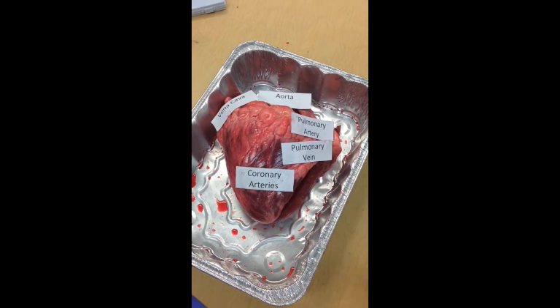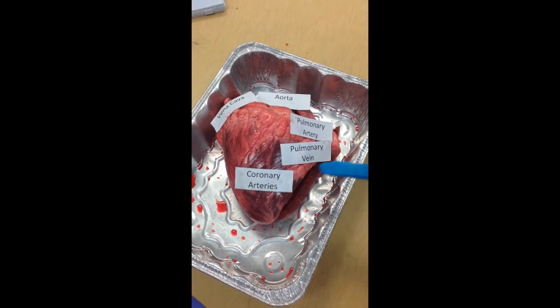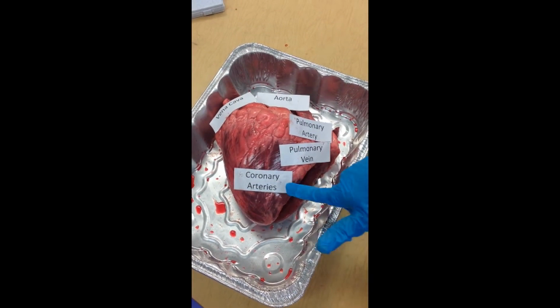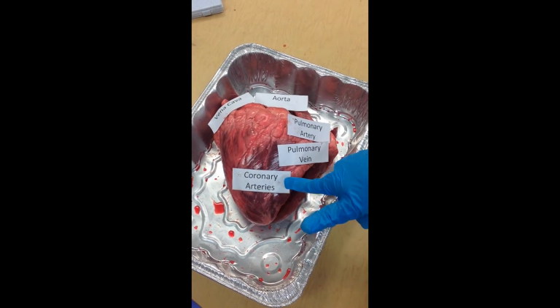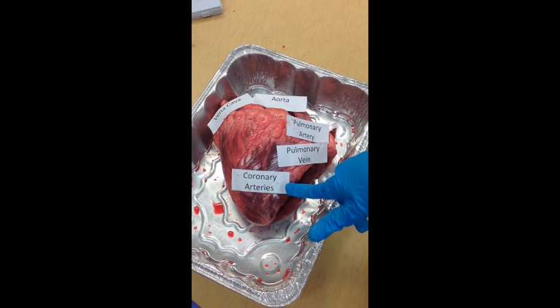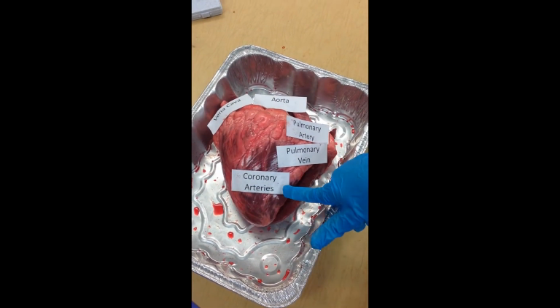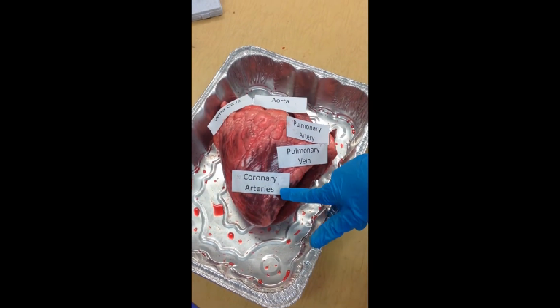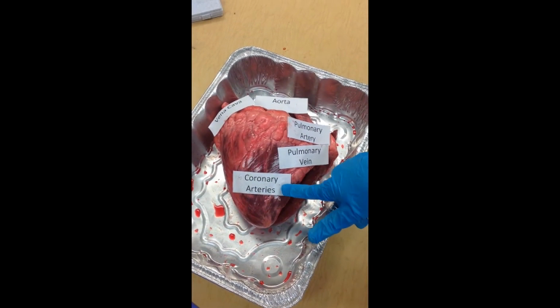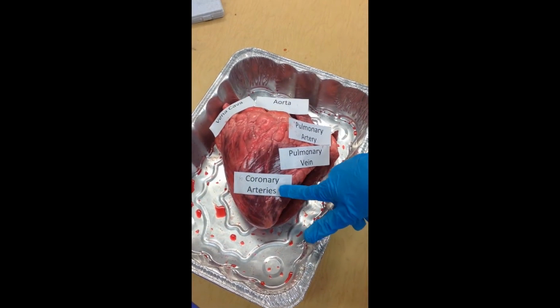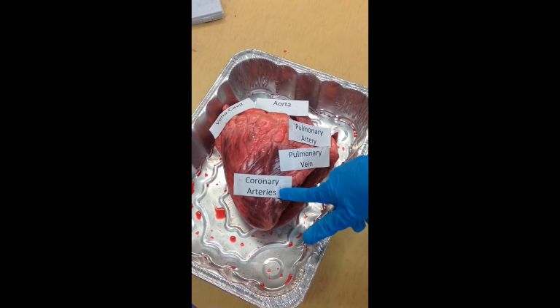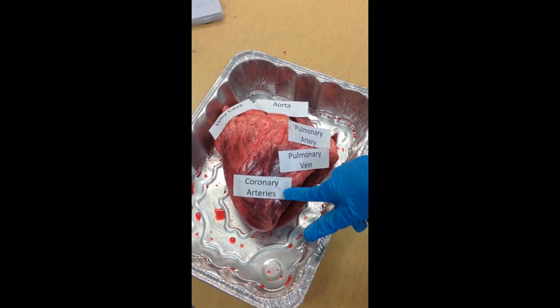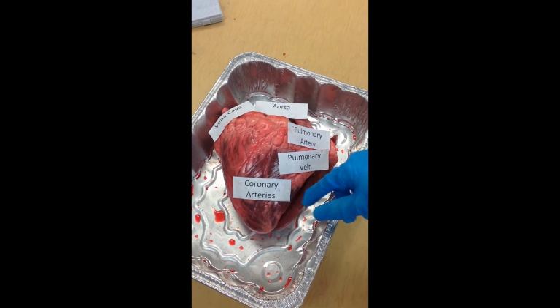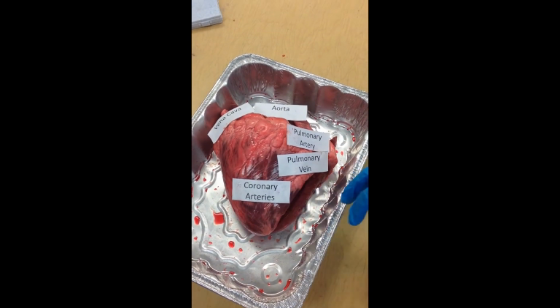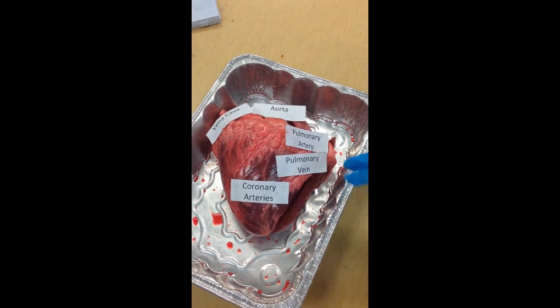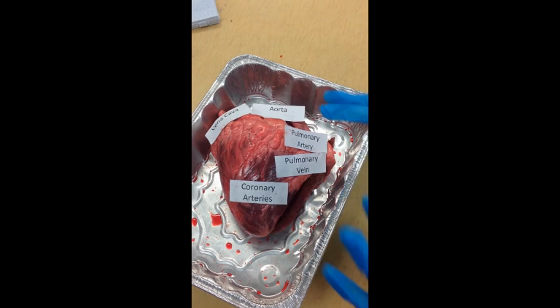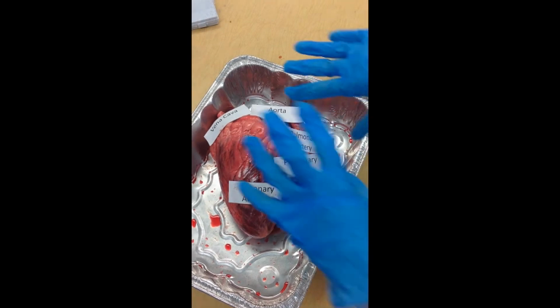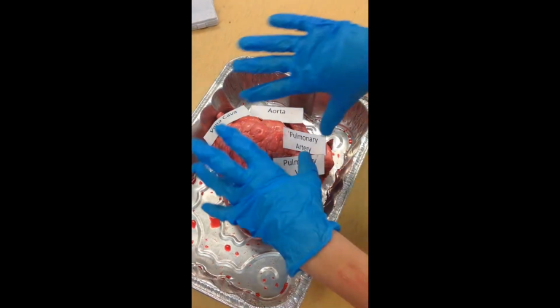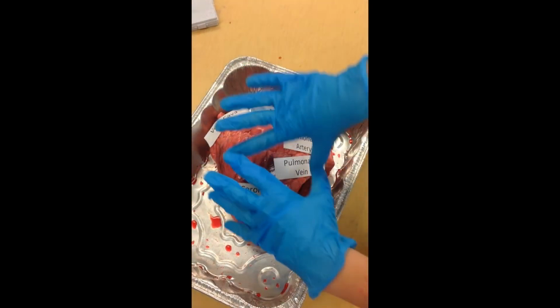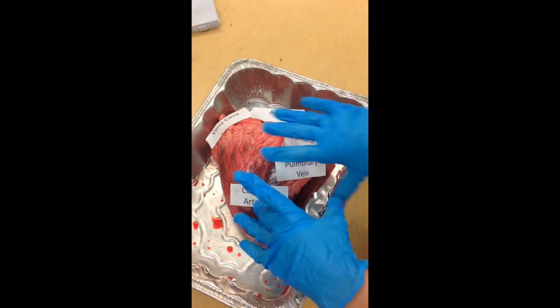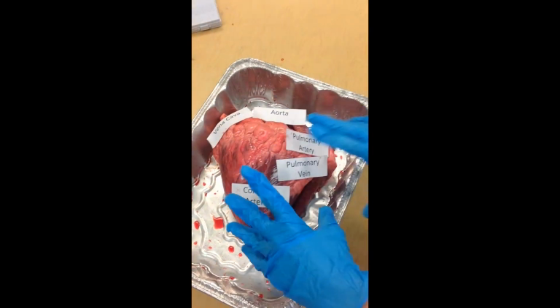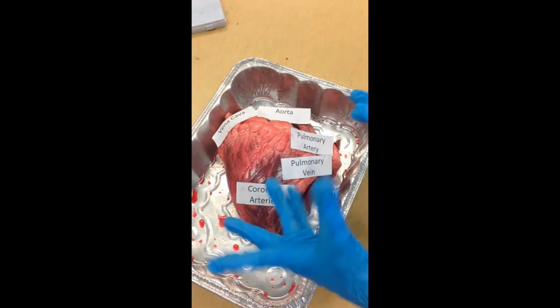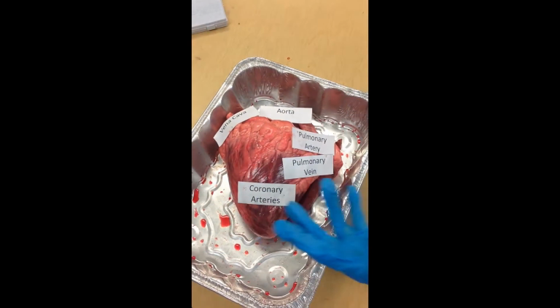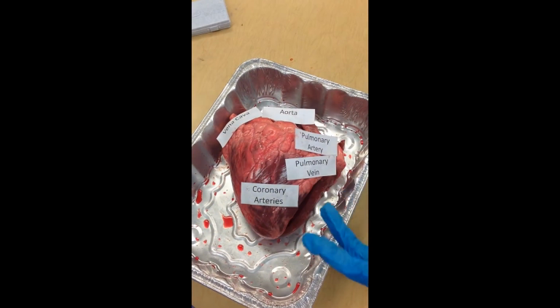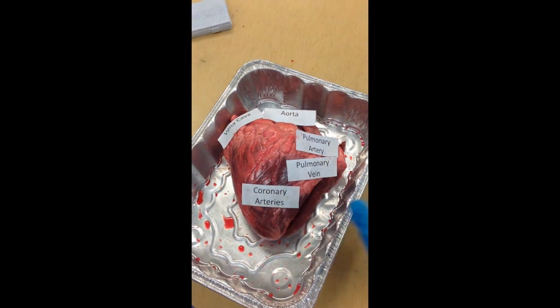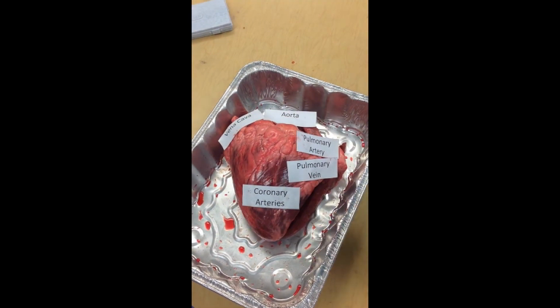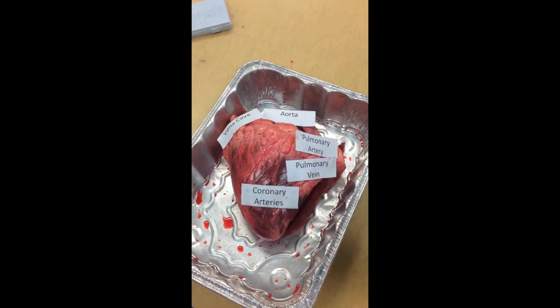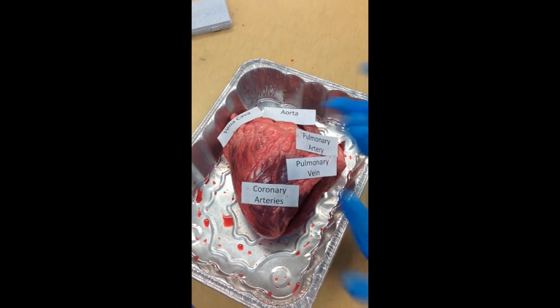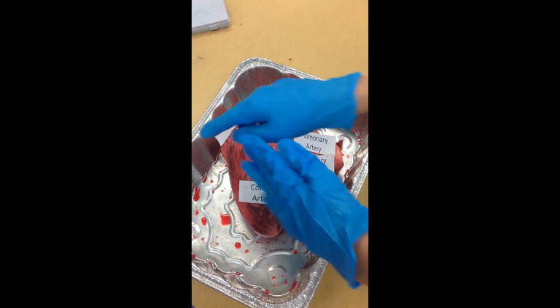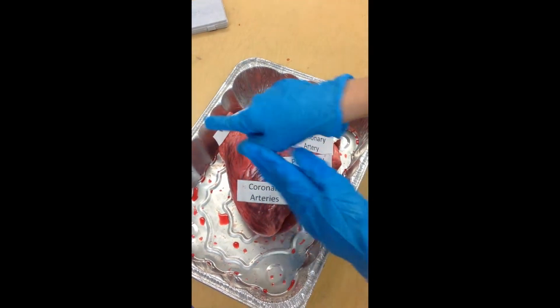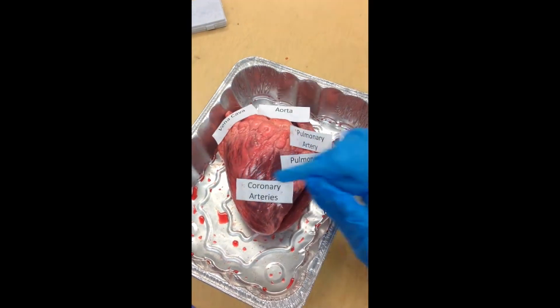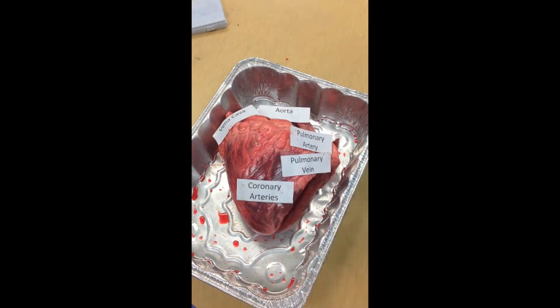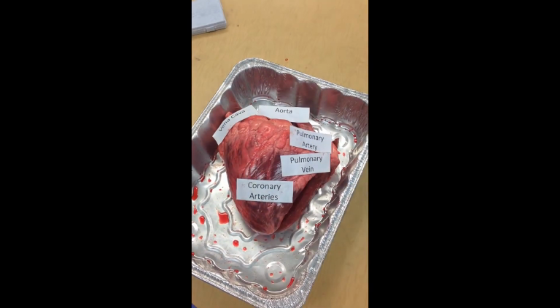The coronary arteries are the vessels around the heart that it needs to keep it alive.